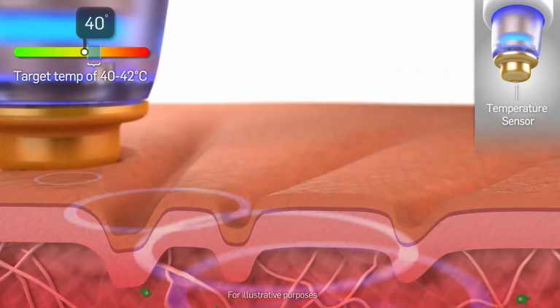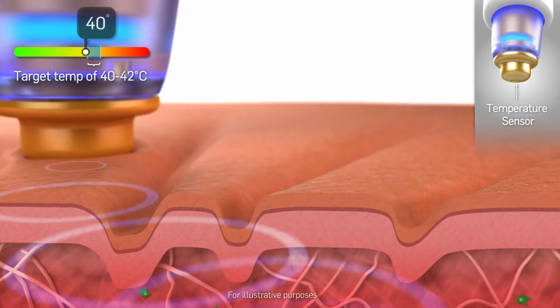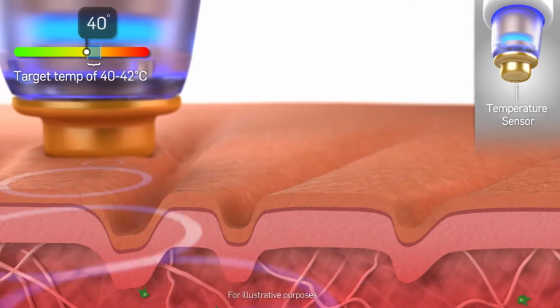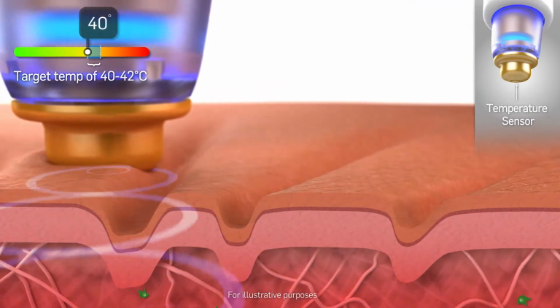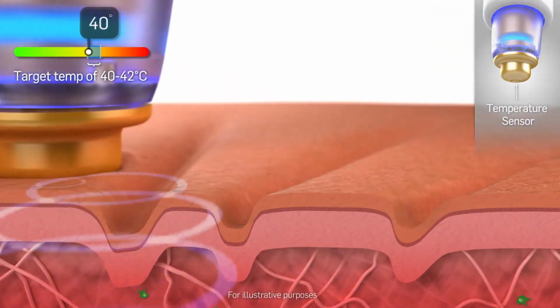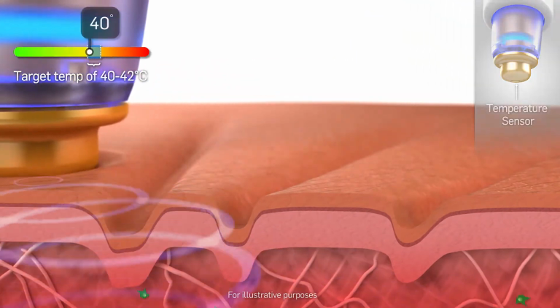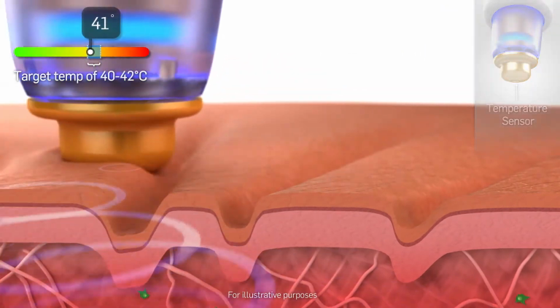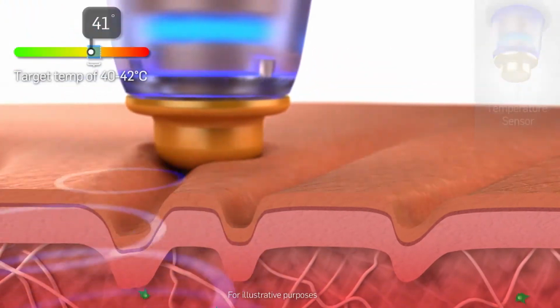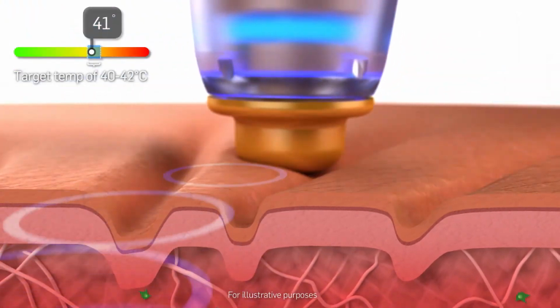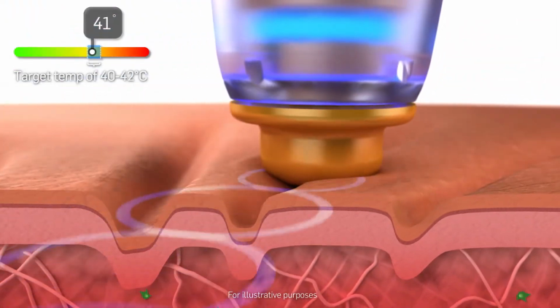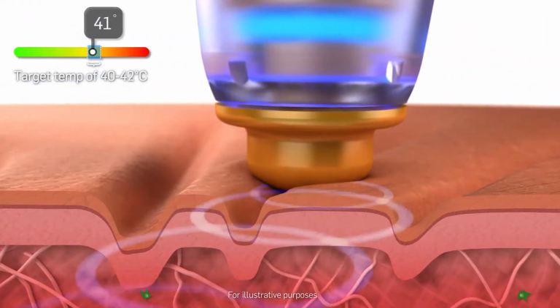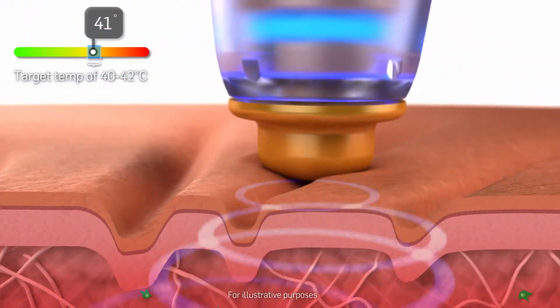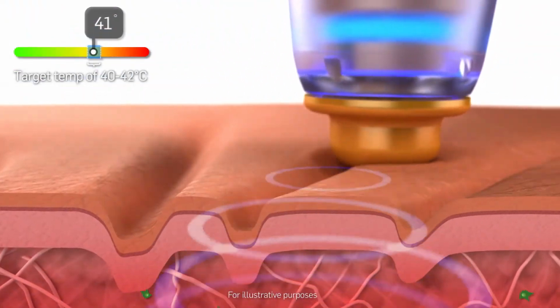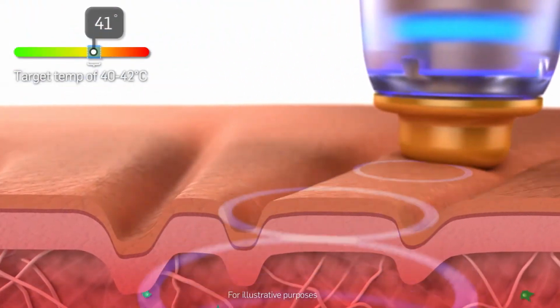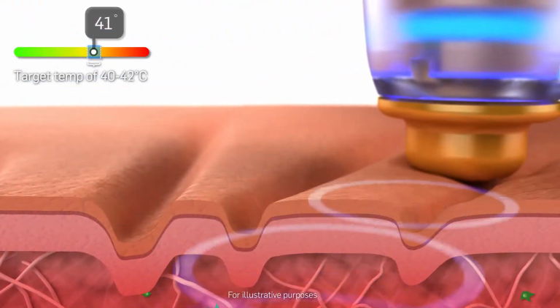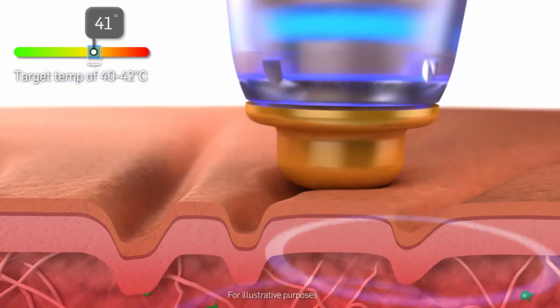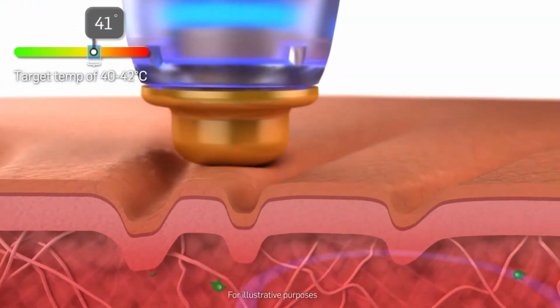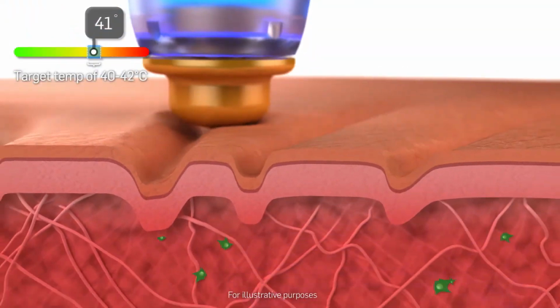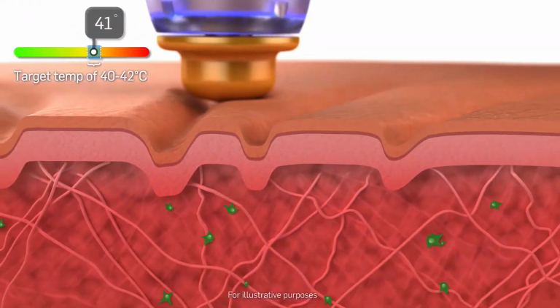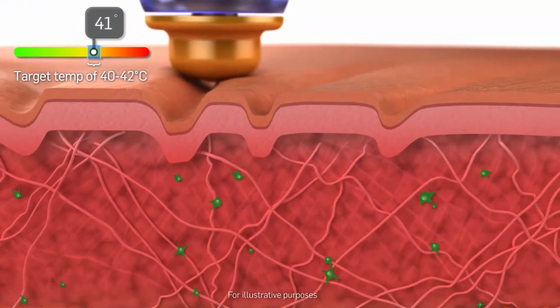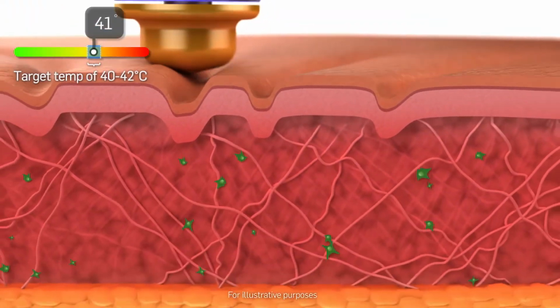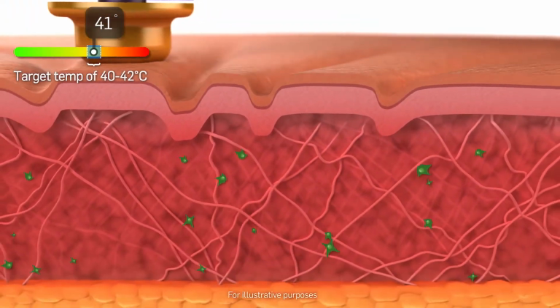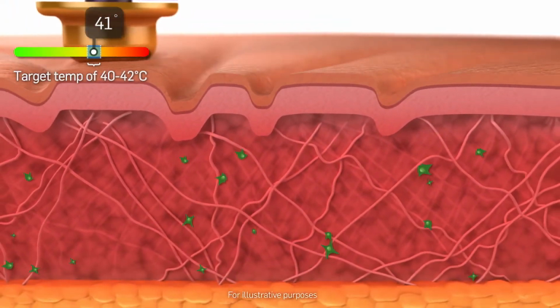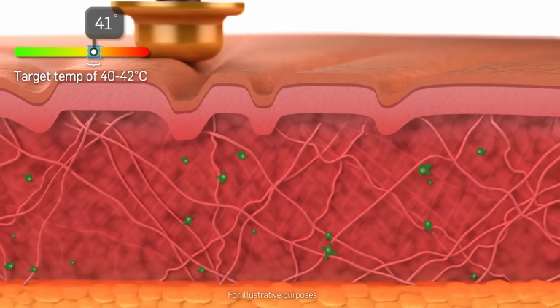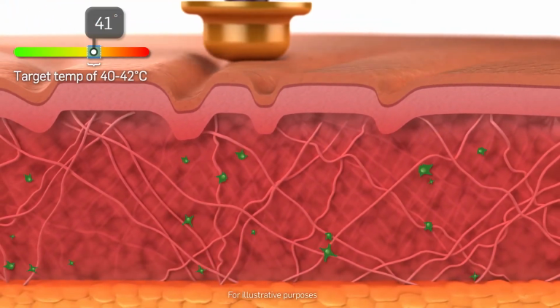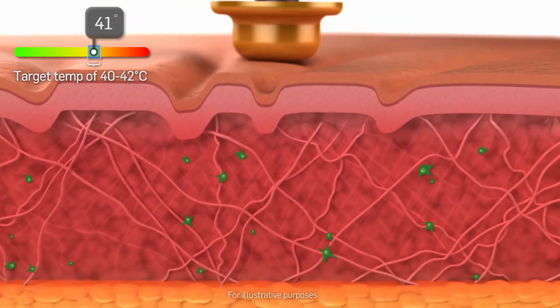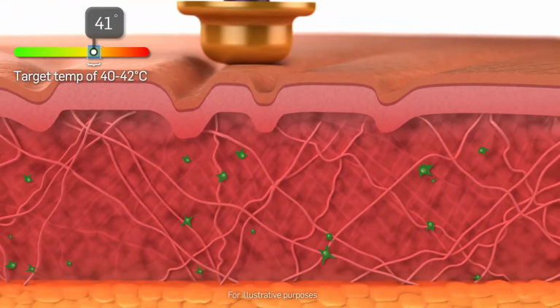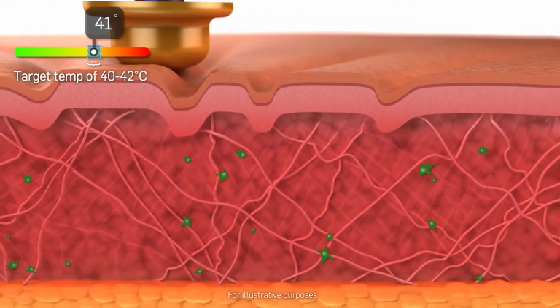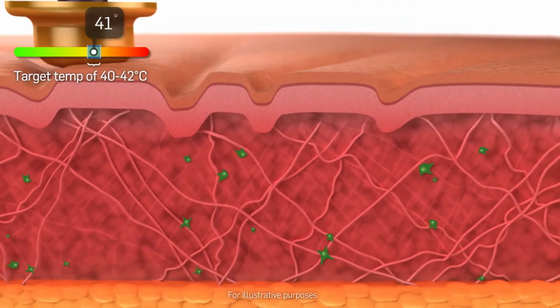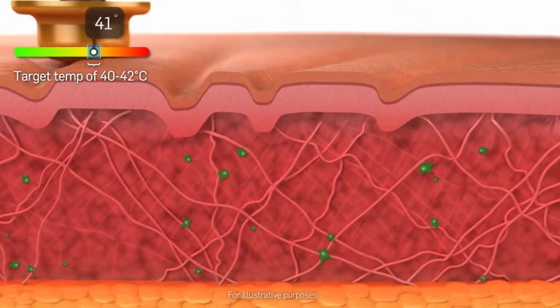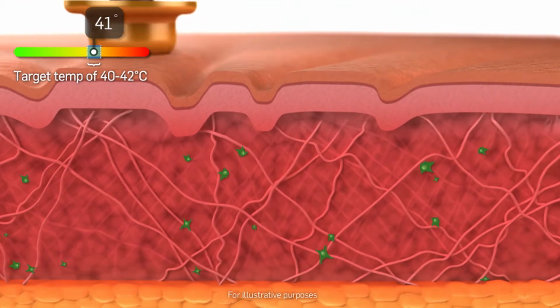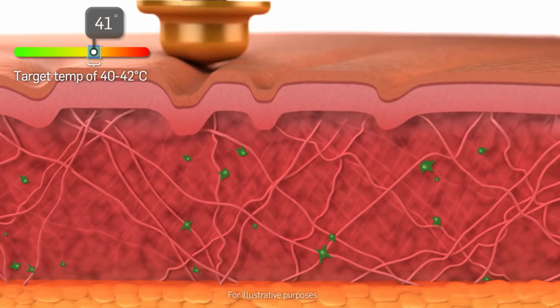As the skin temperature increases during the procedure, collagen is stimulated and mild edema occurs.